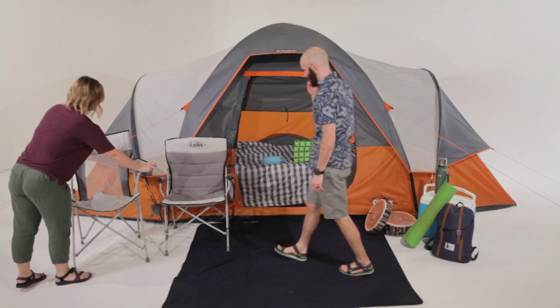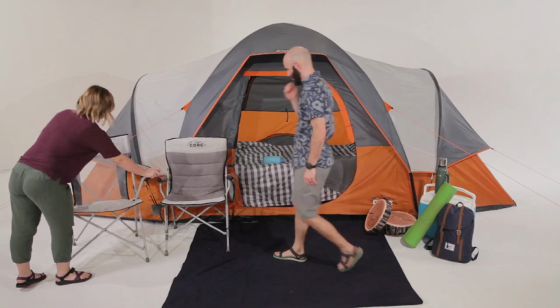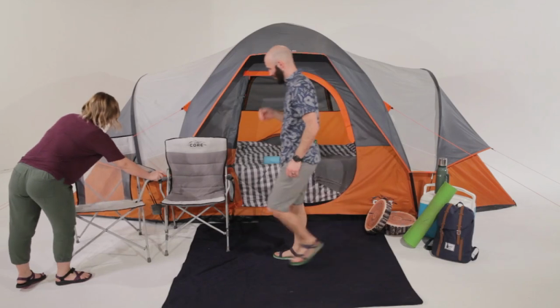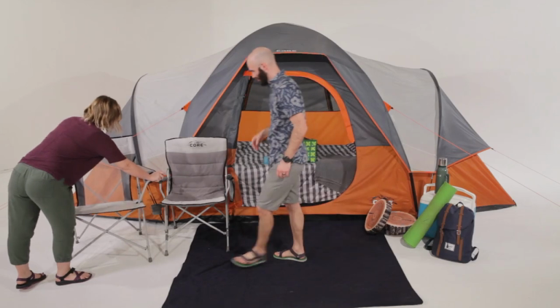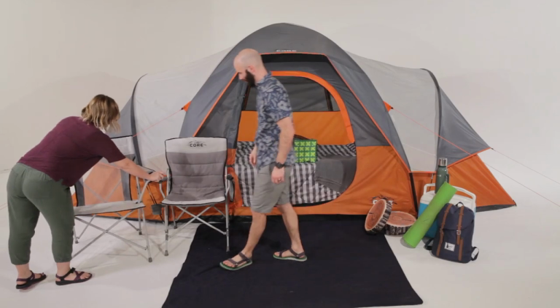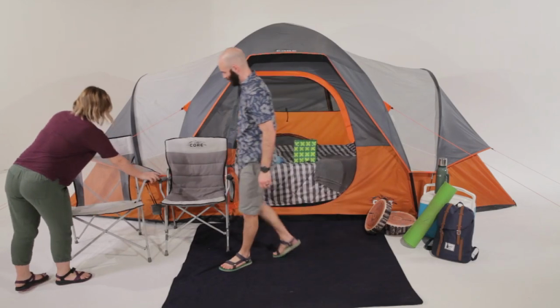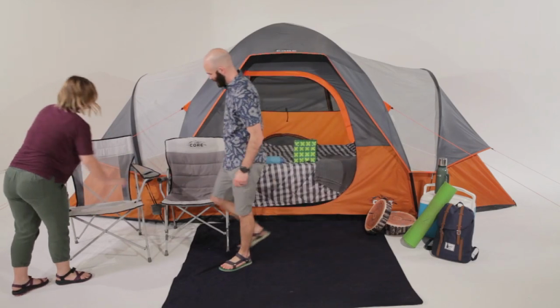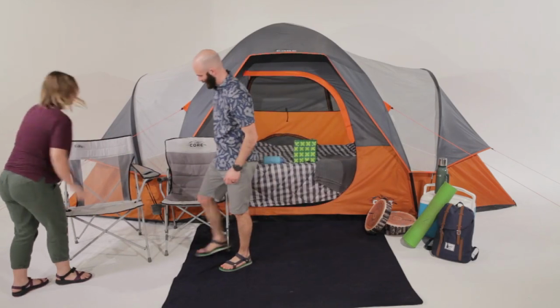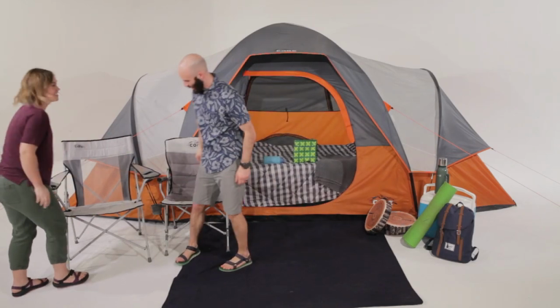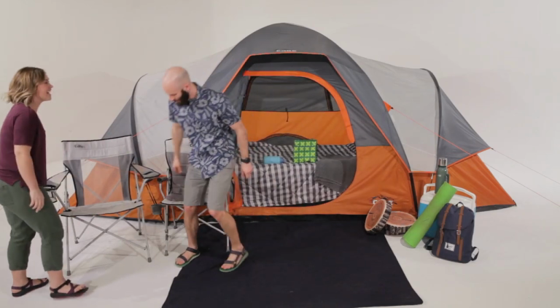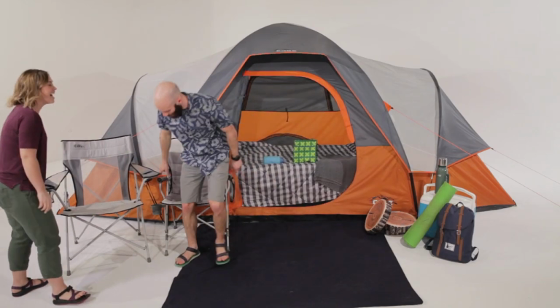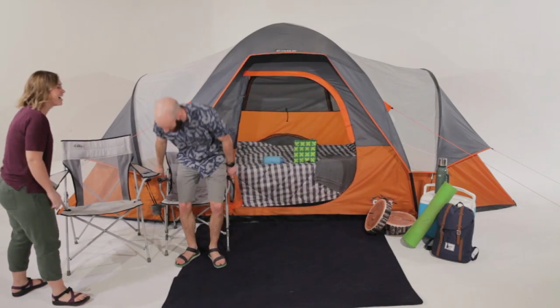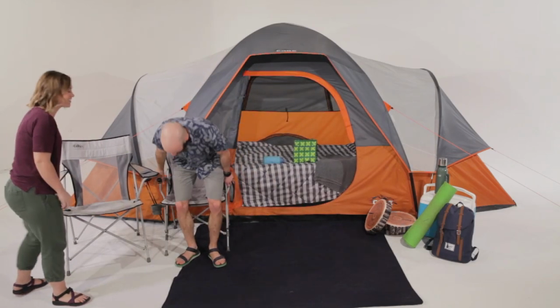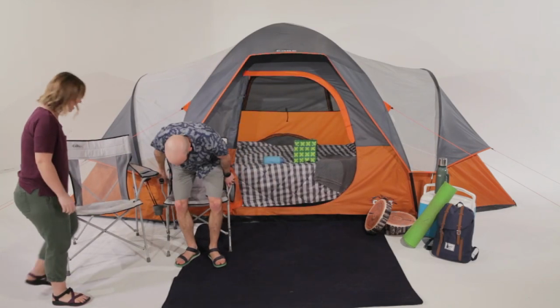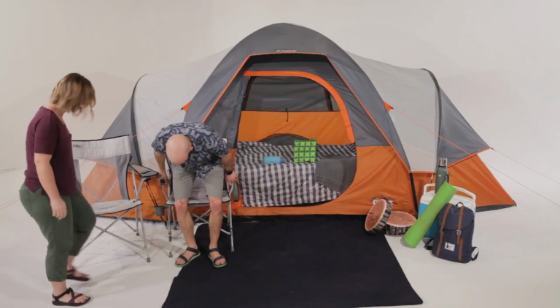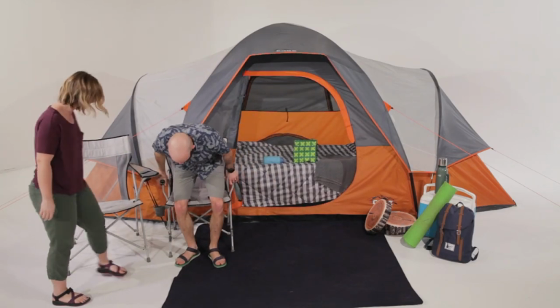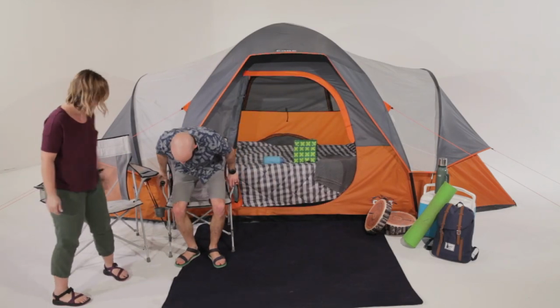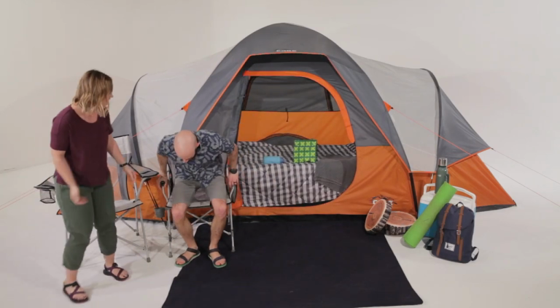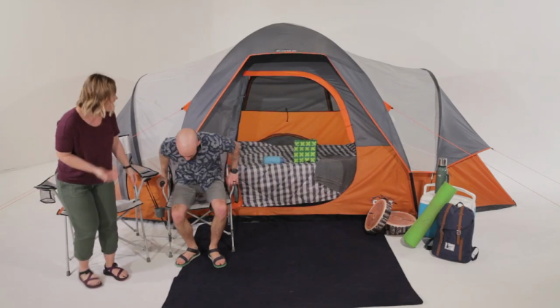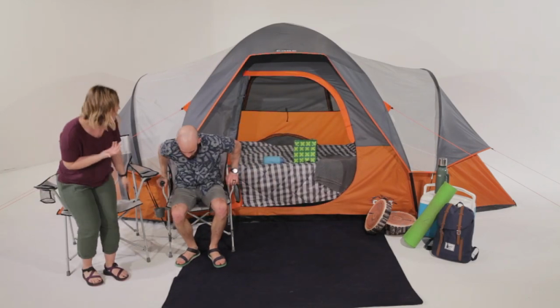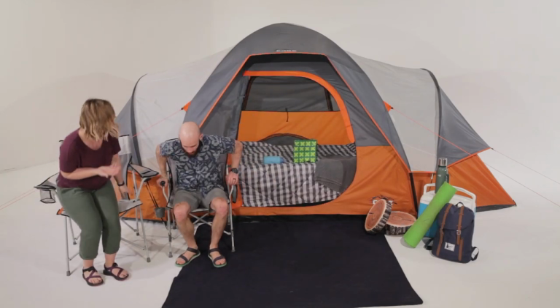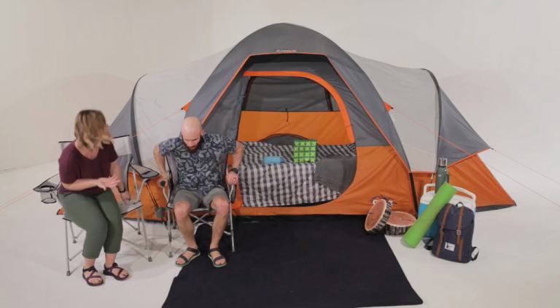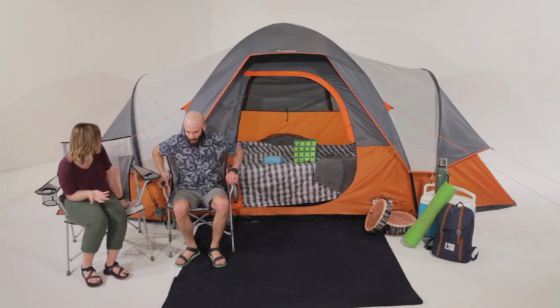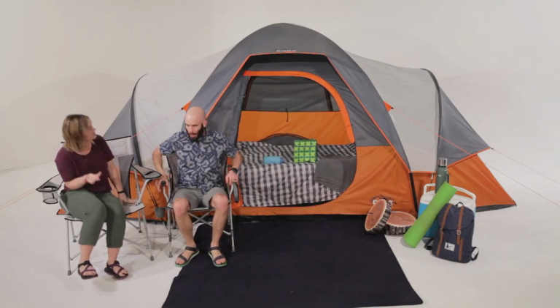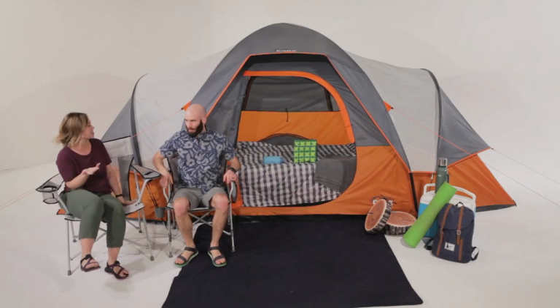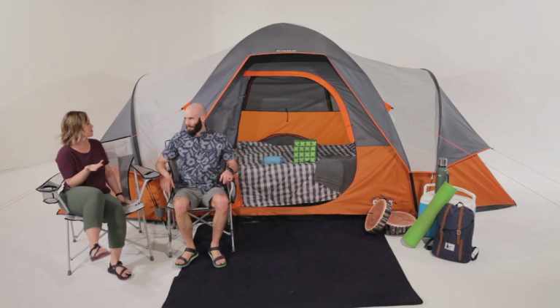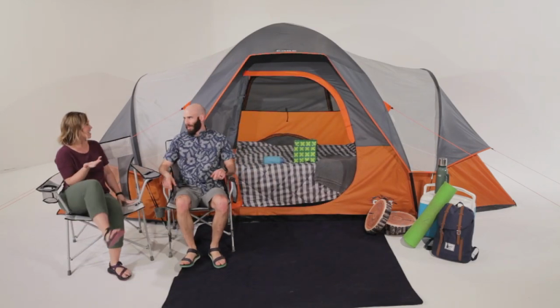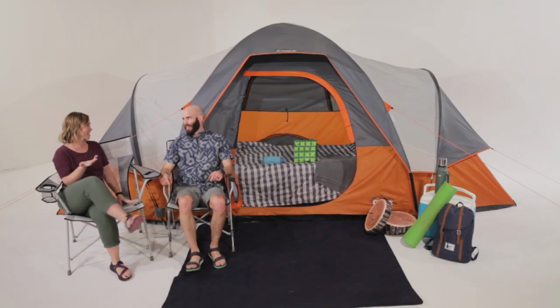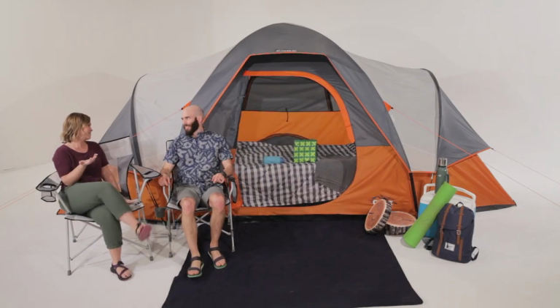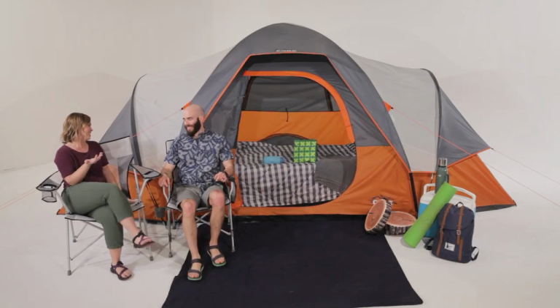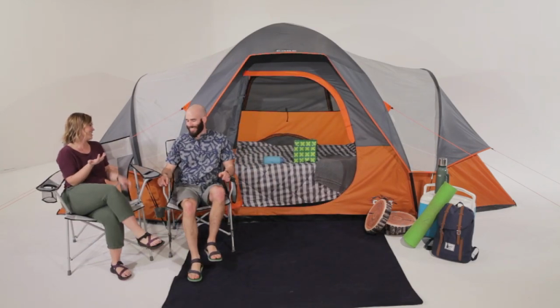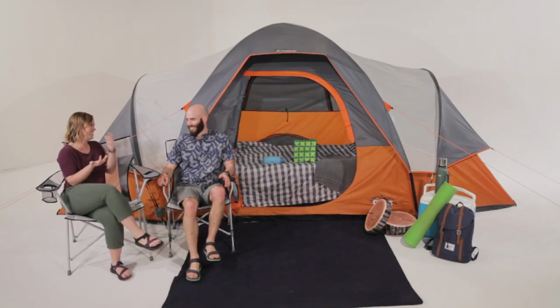This spacious nine-person modified dome tent is your perfect dome away from home.